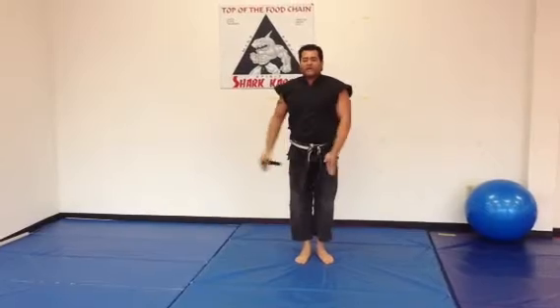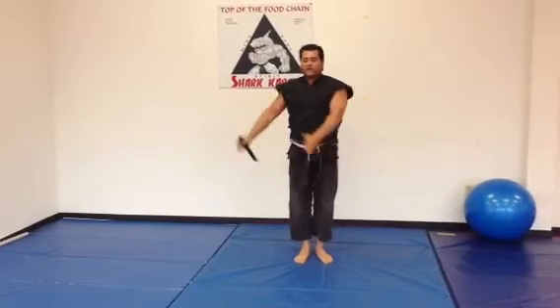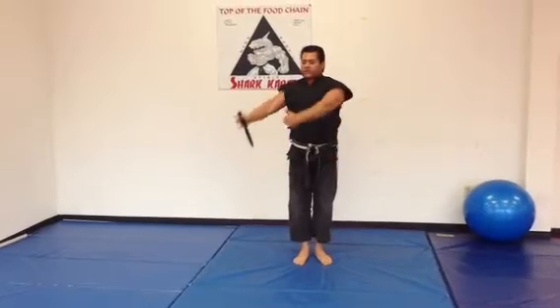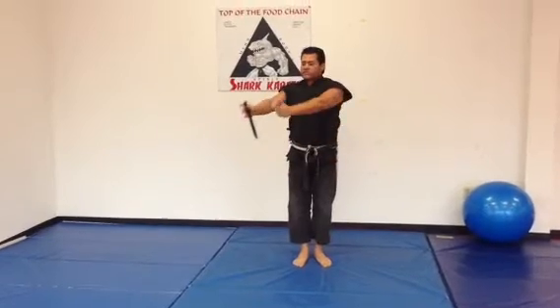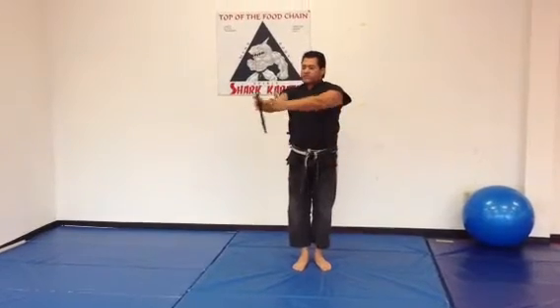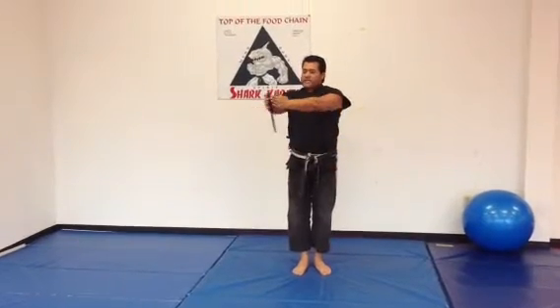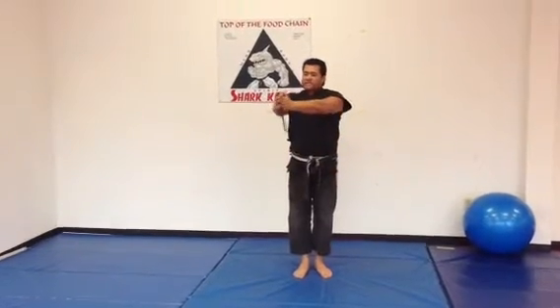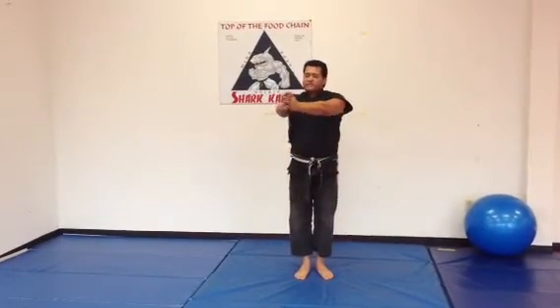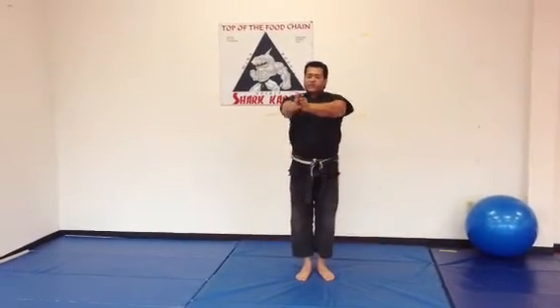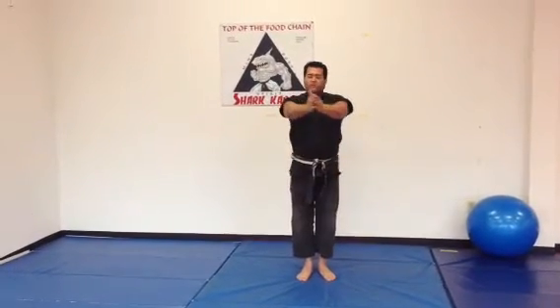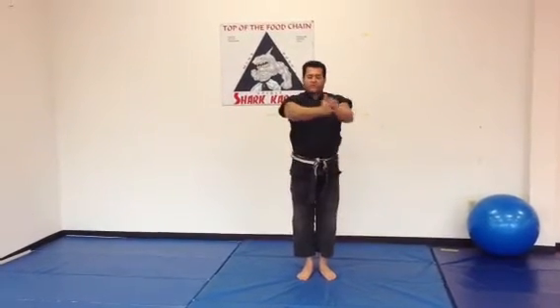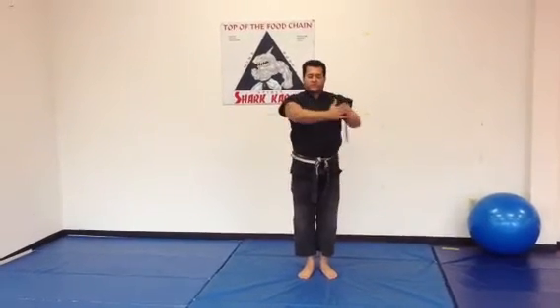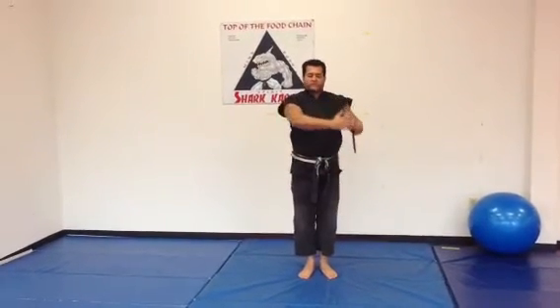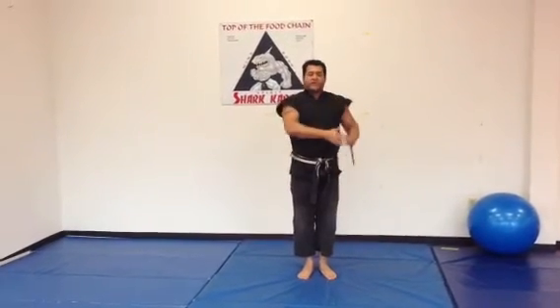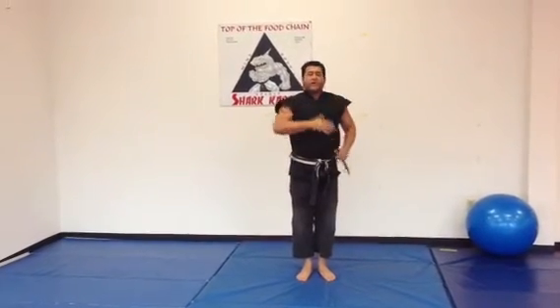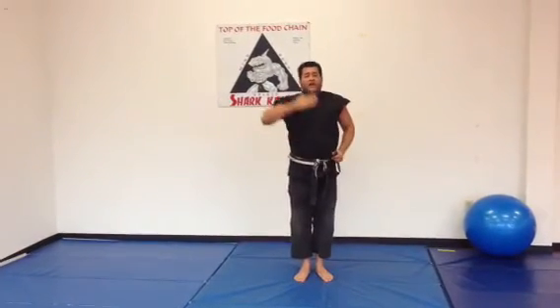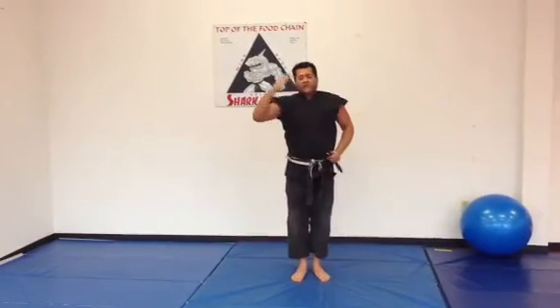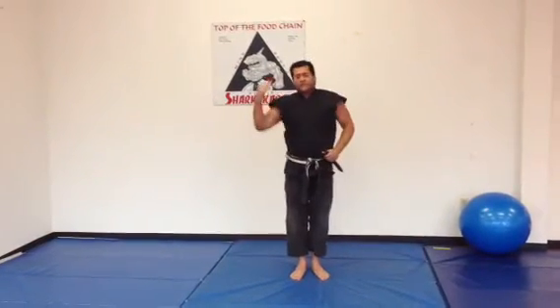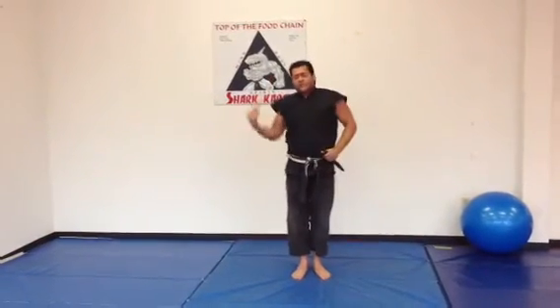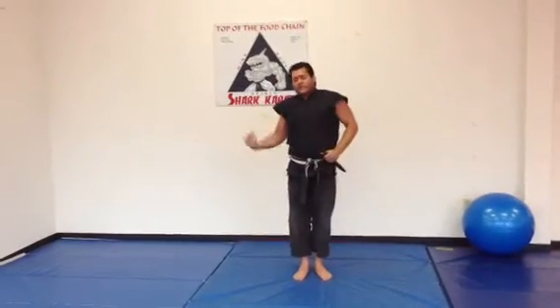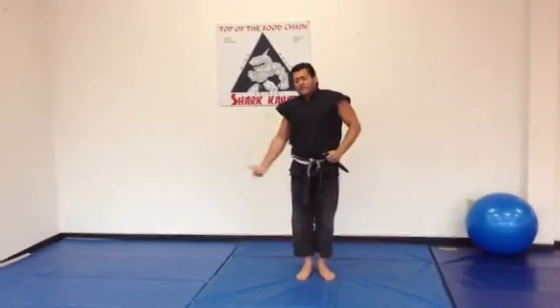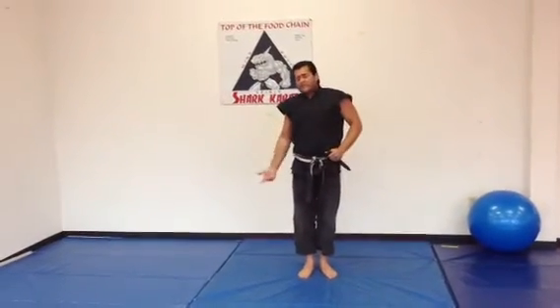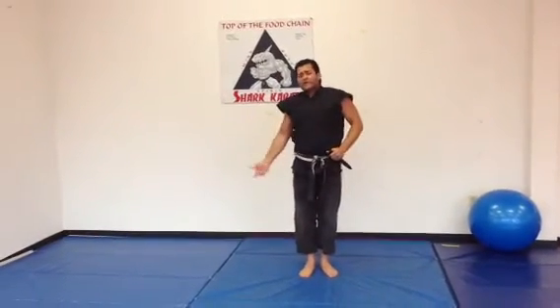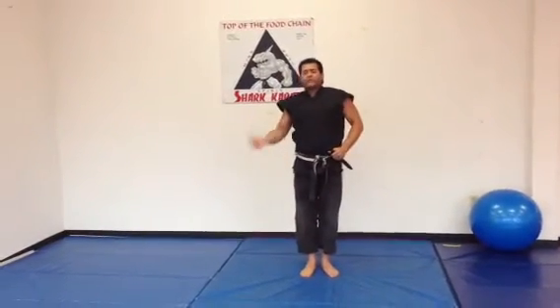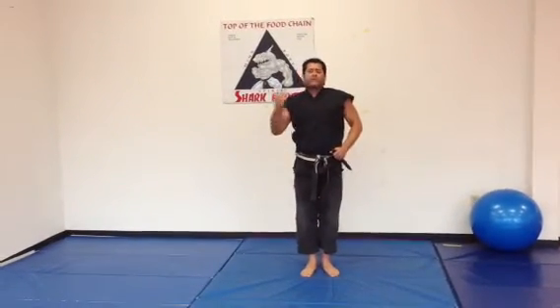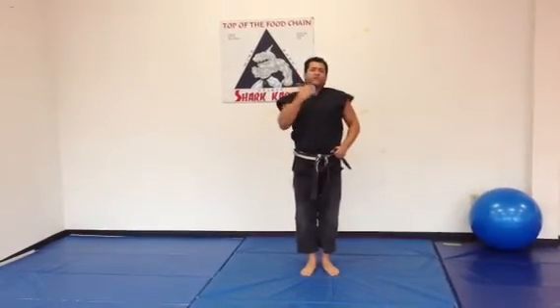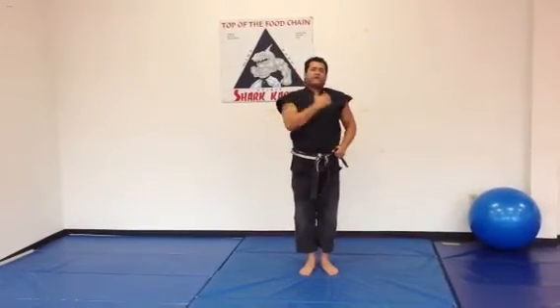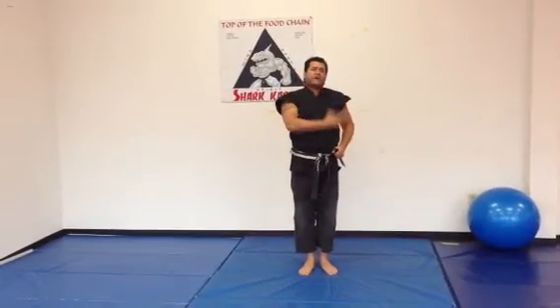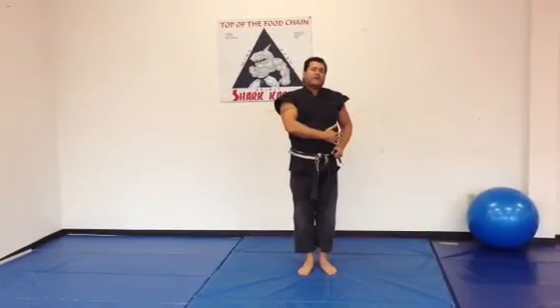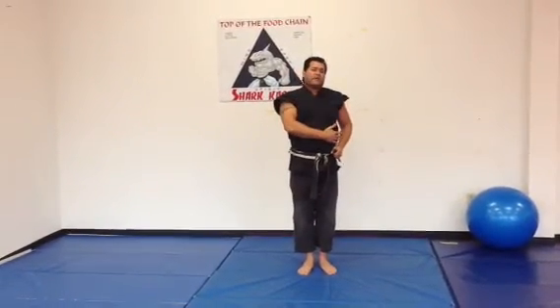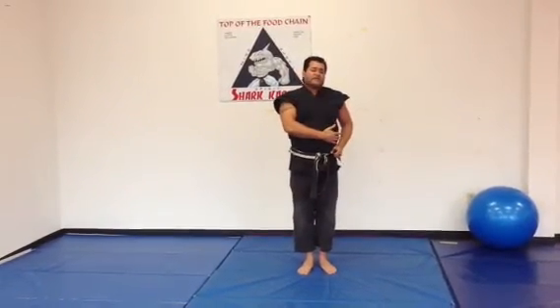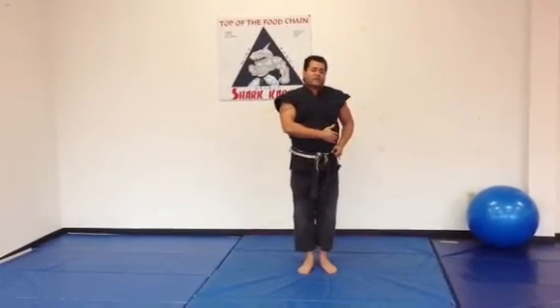Now we're going to switch hands in a prayer motion. Everything we did on this side, we're going to repeat on our left side.